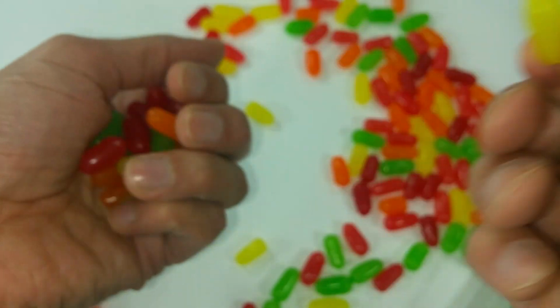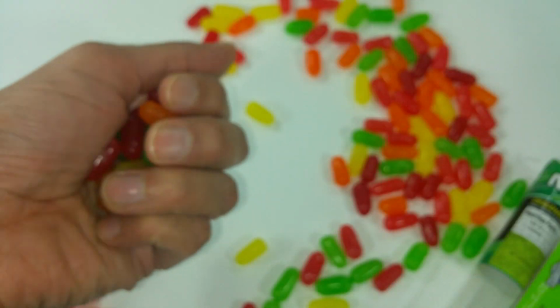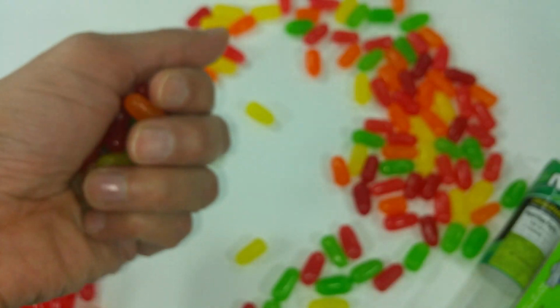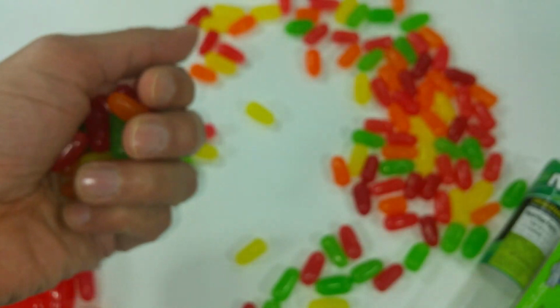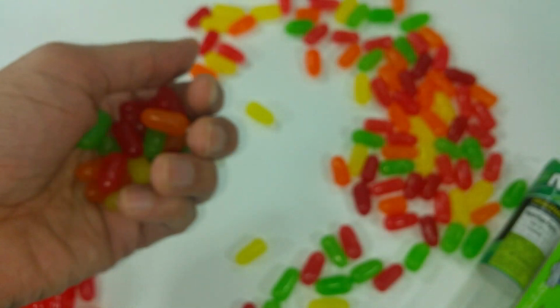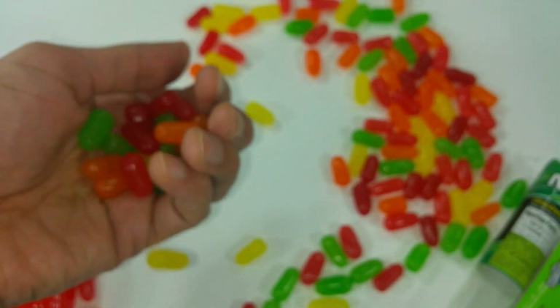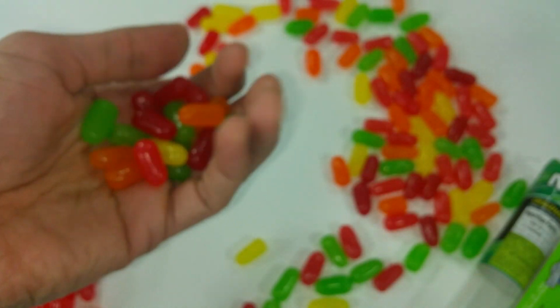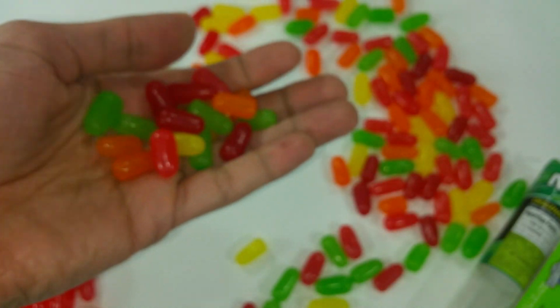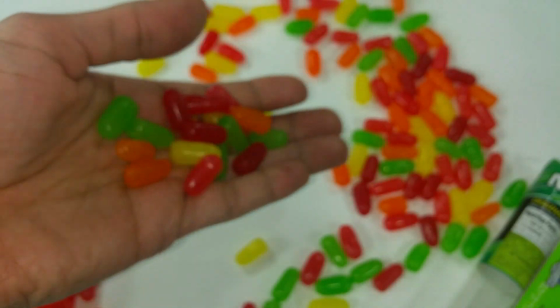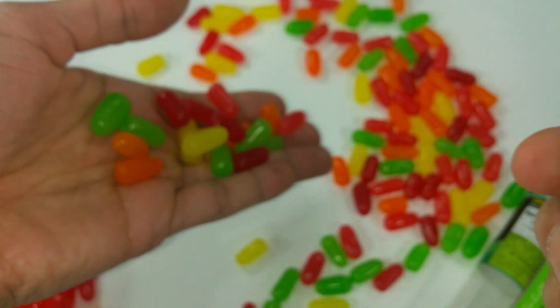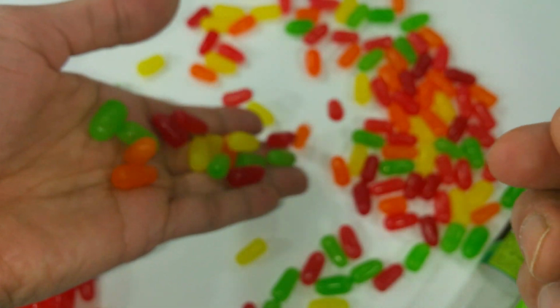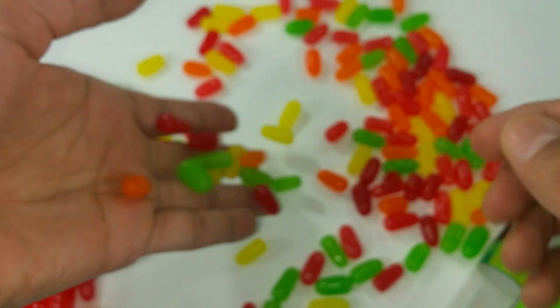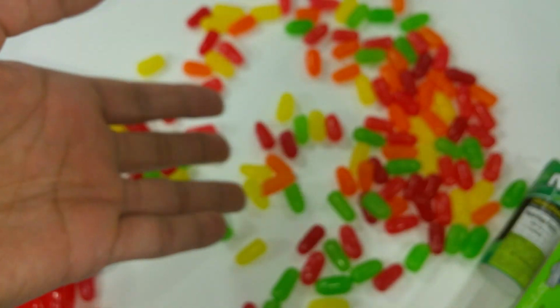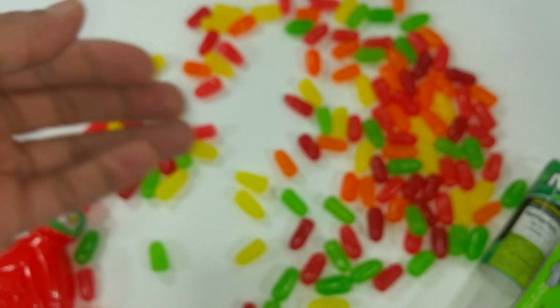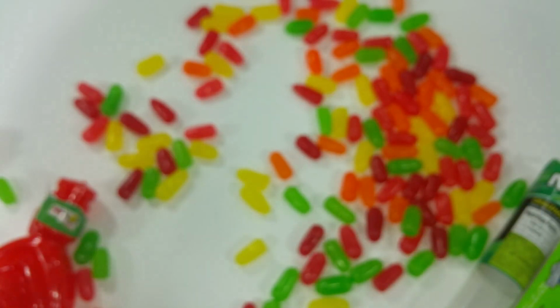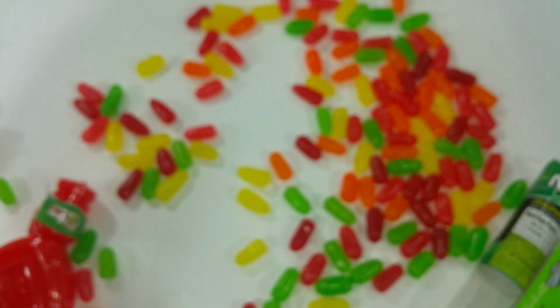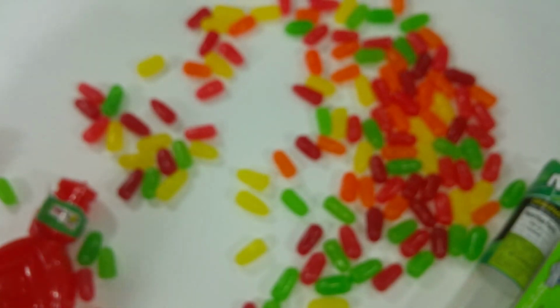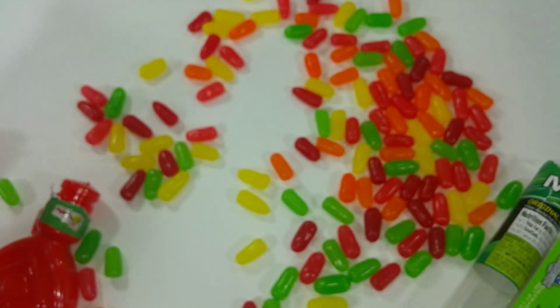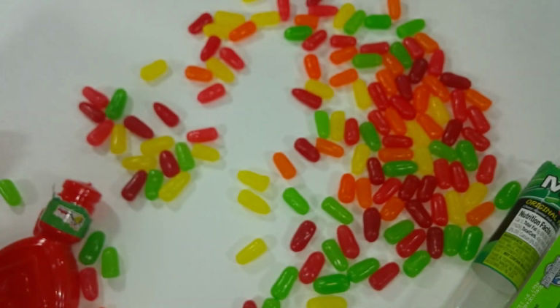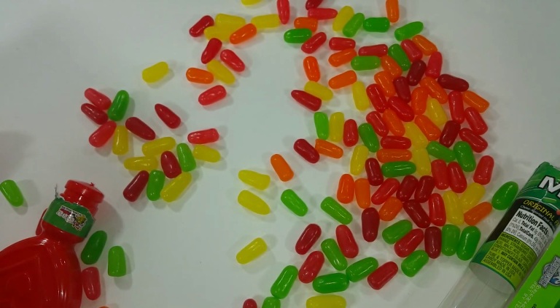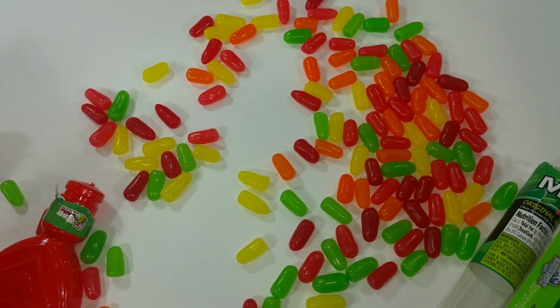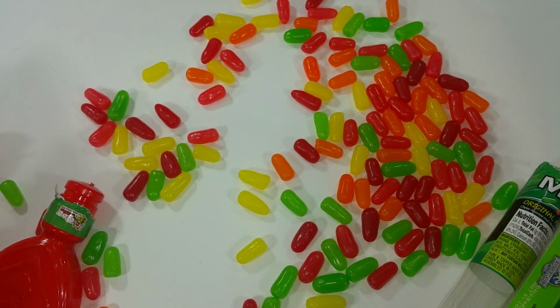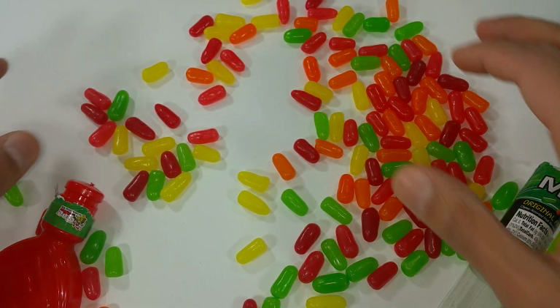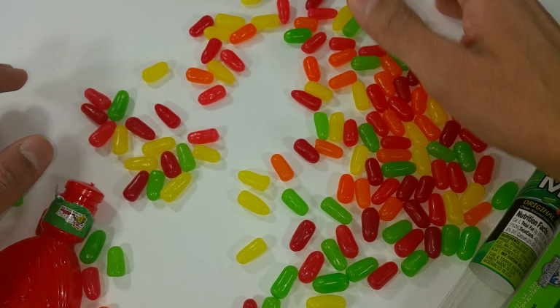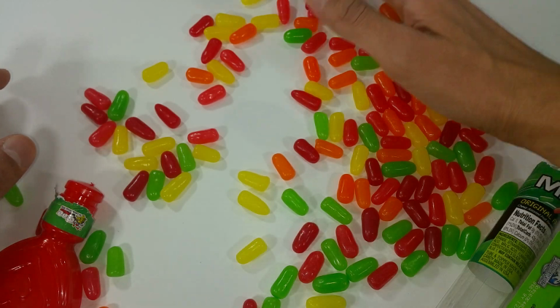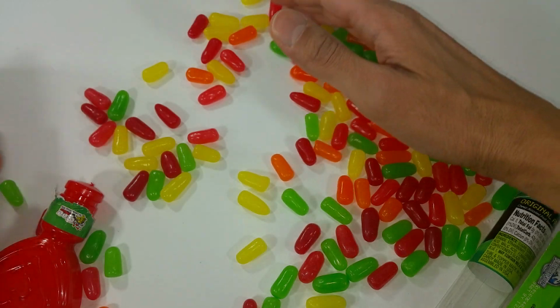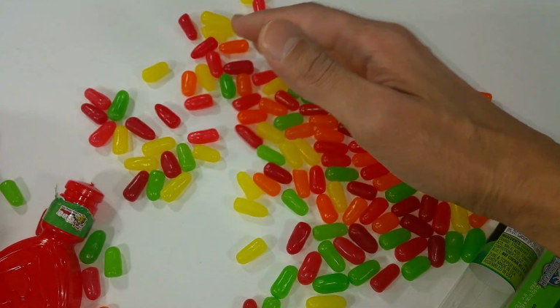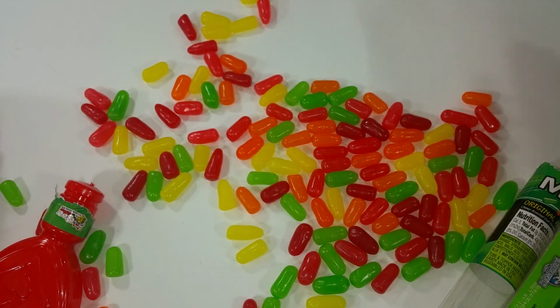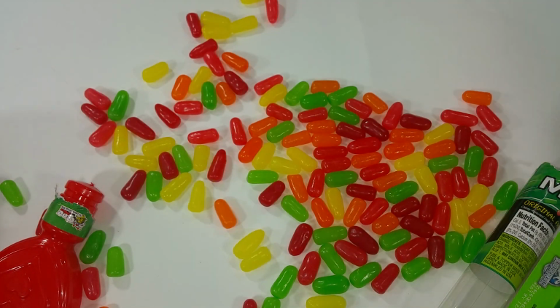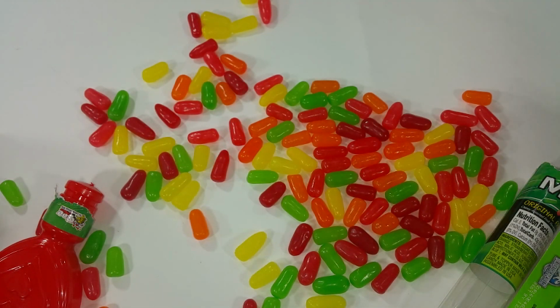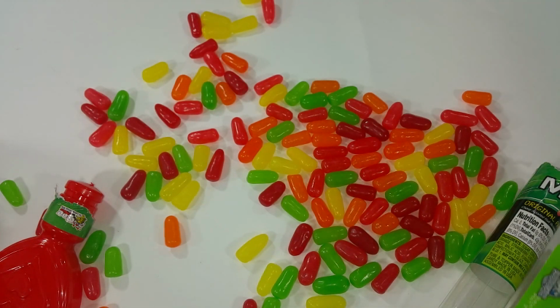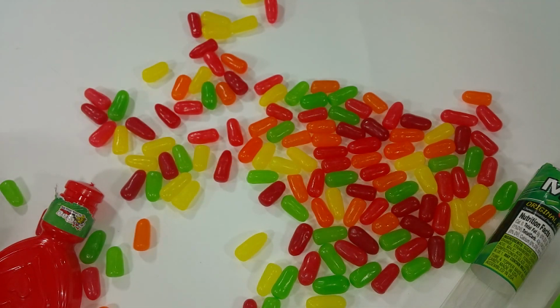Let's taste the yellow first. Mmm. Mike and Ike is so yummy, yummy, yummy.